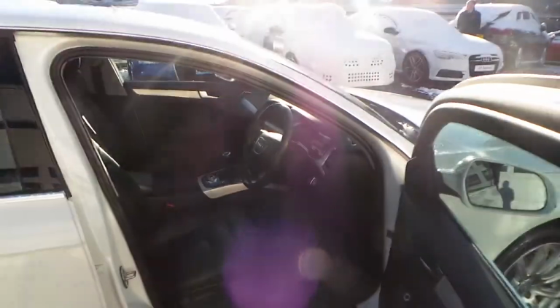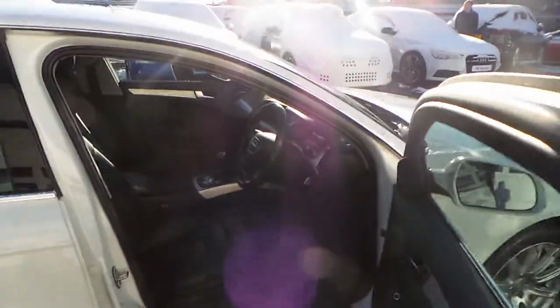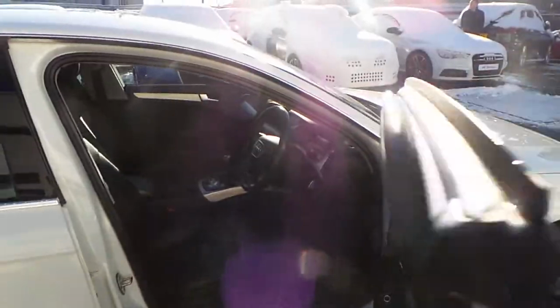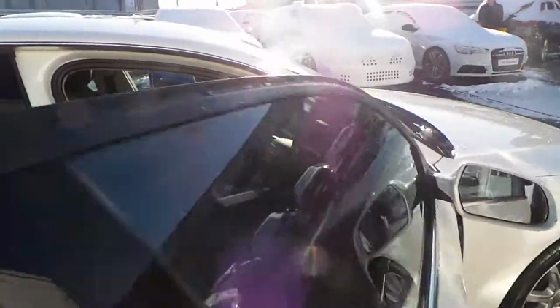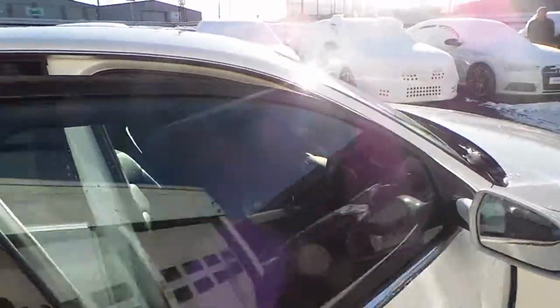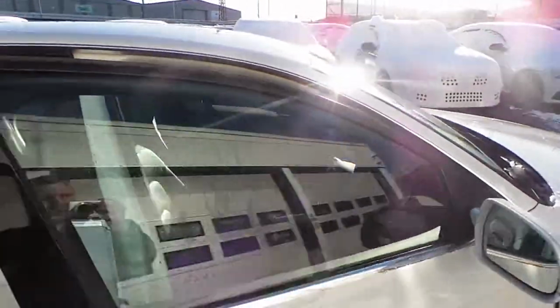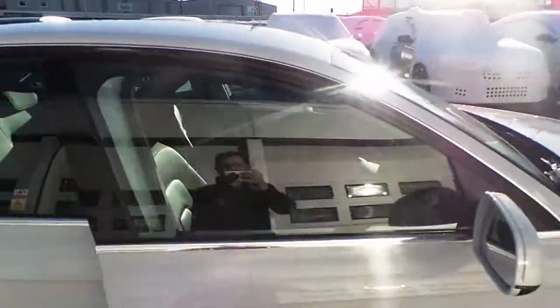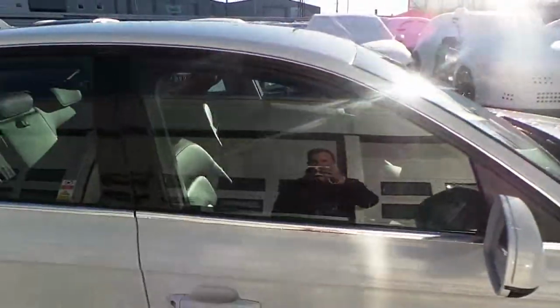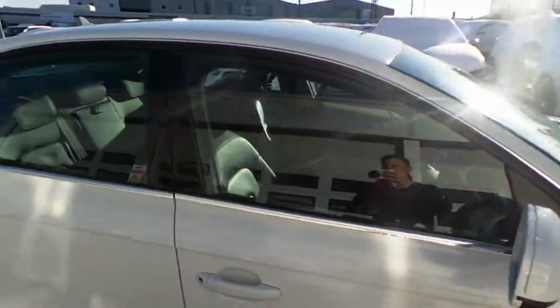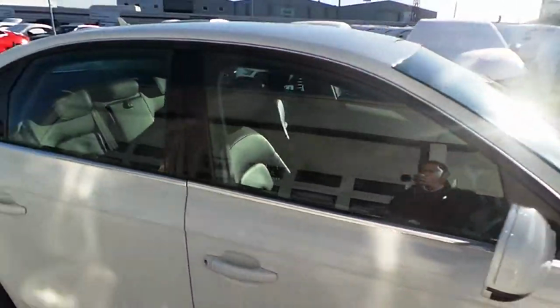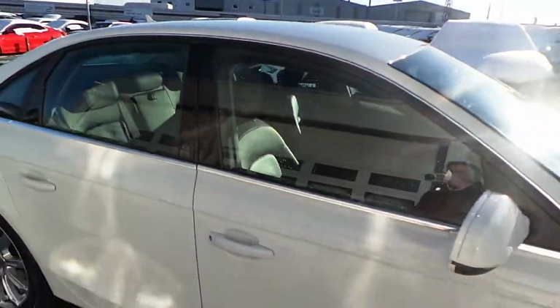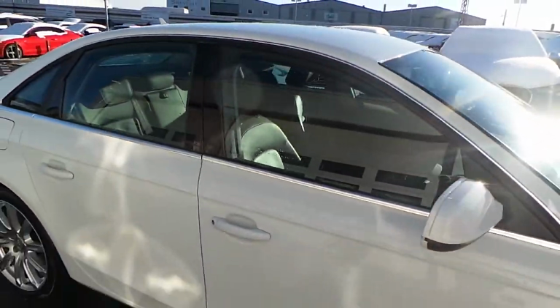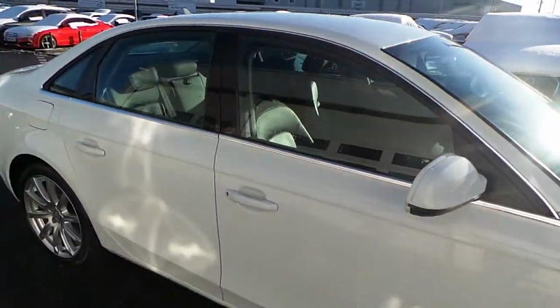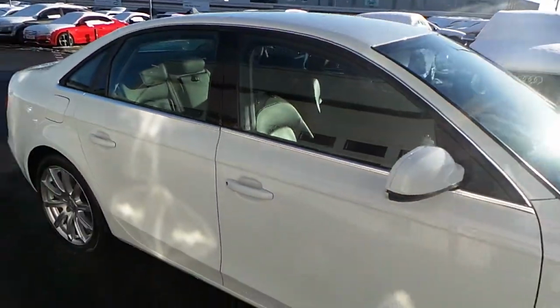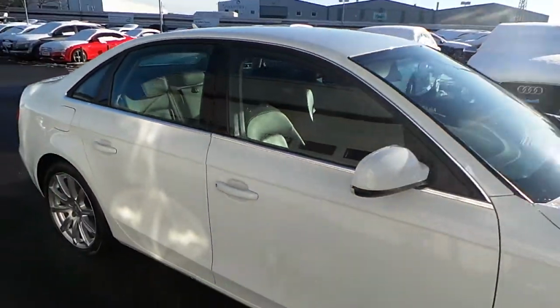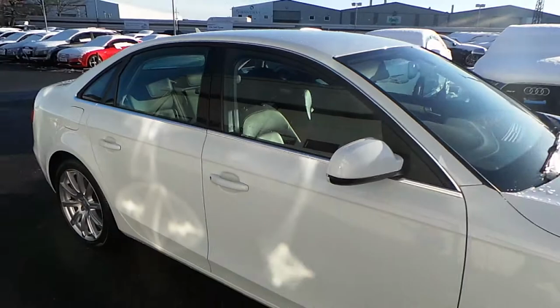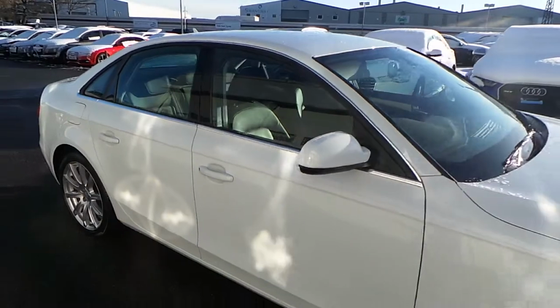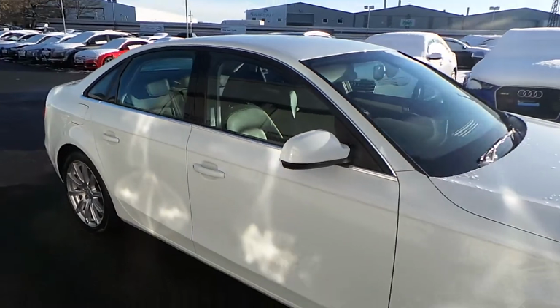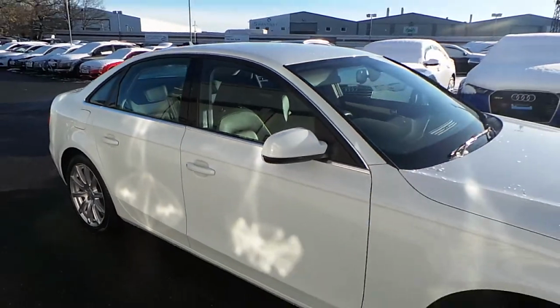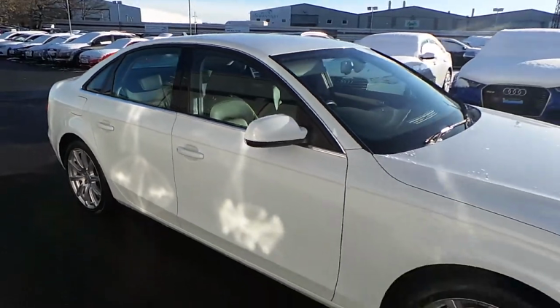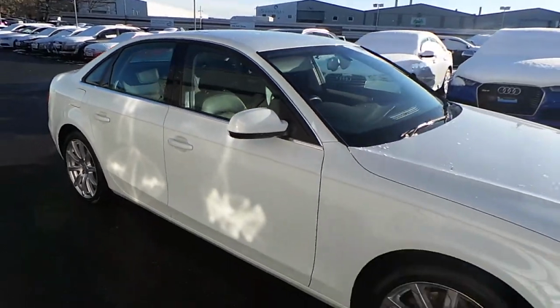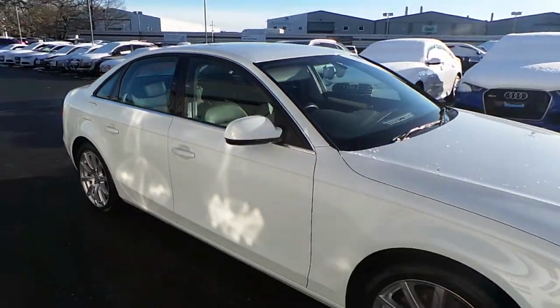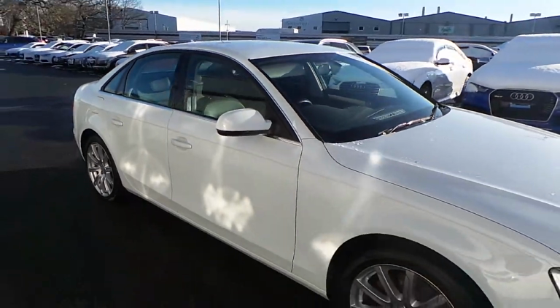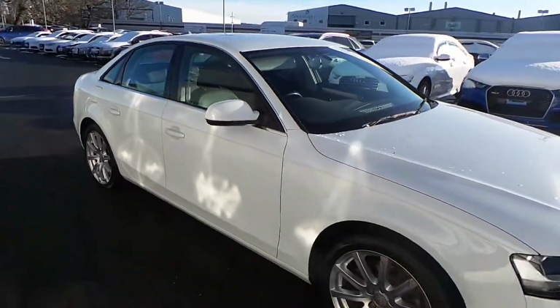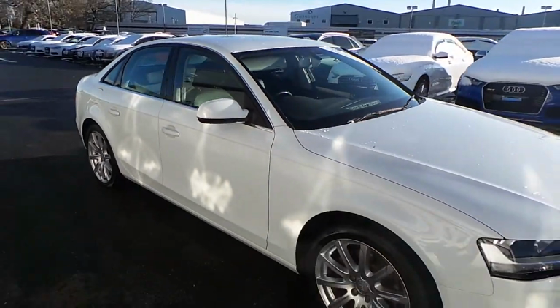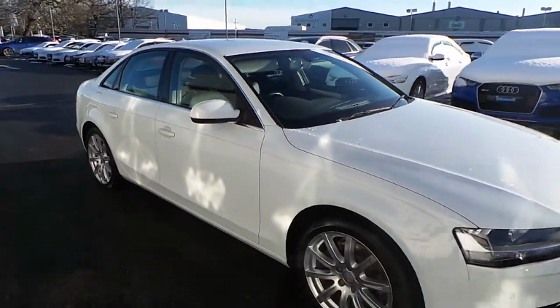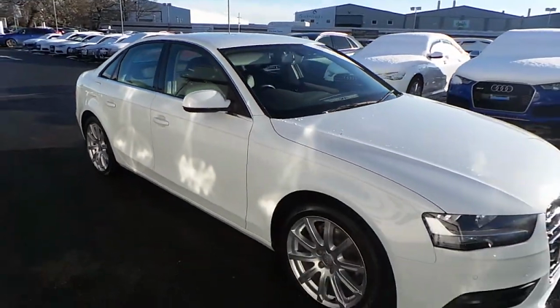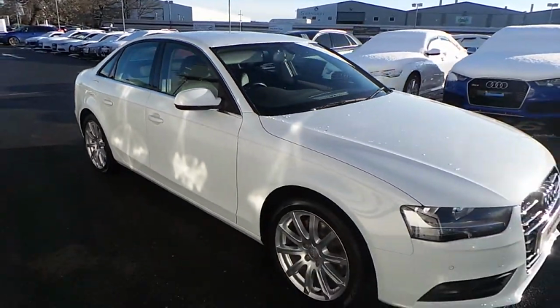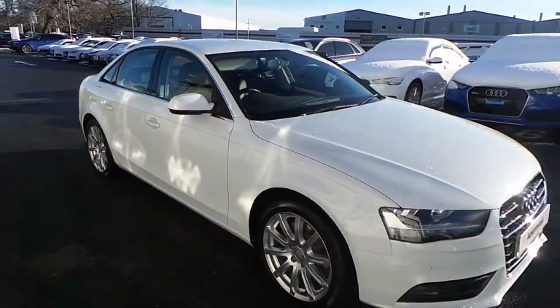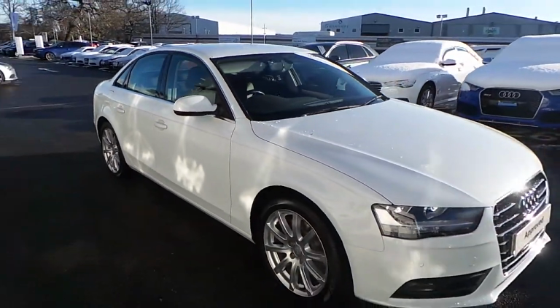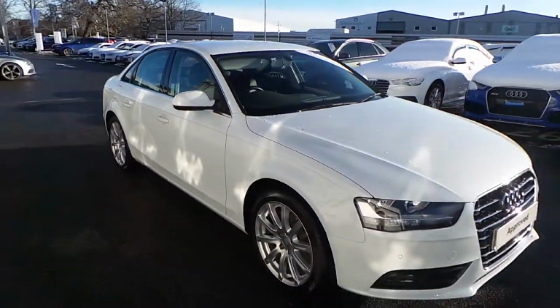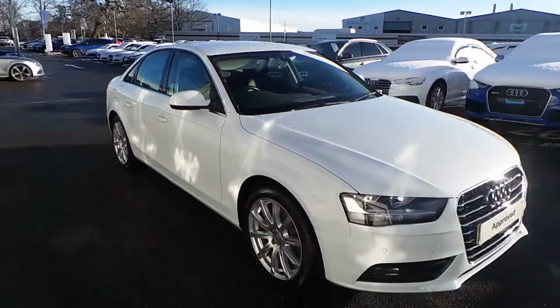If you'd like to contact us at Crew Audi, please call us on 01270 50 70 70.